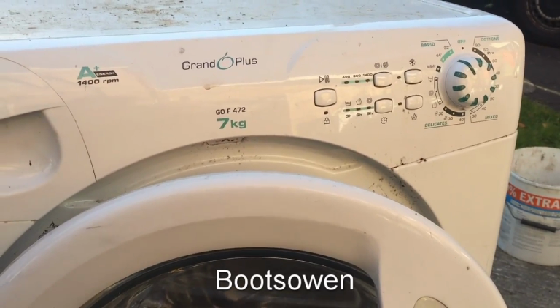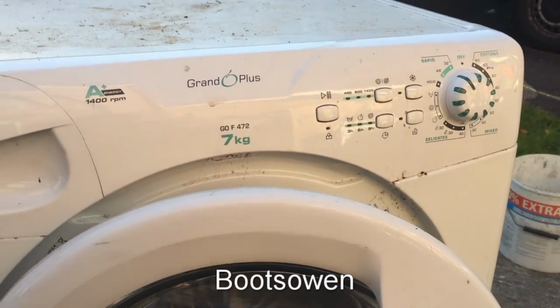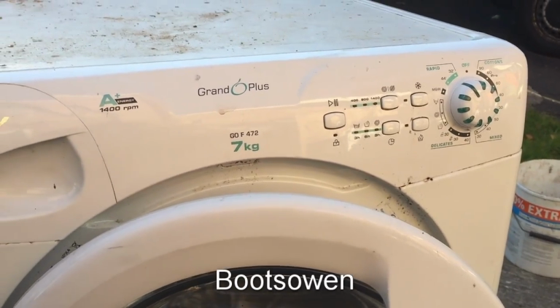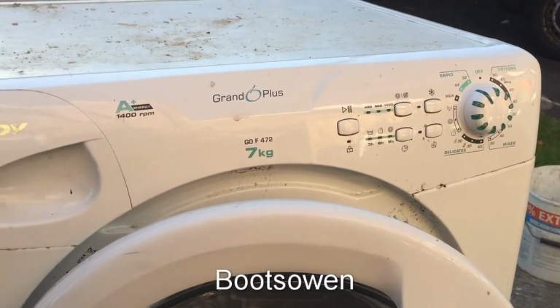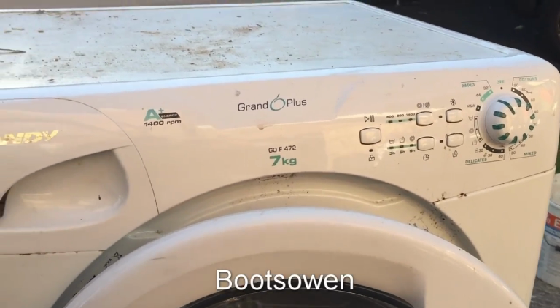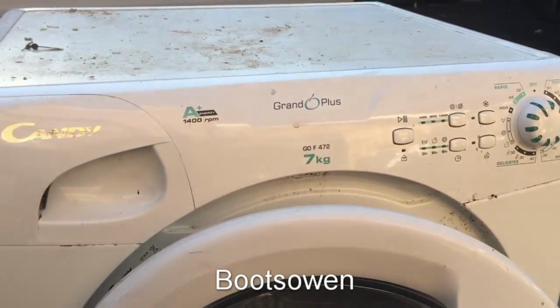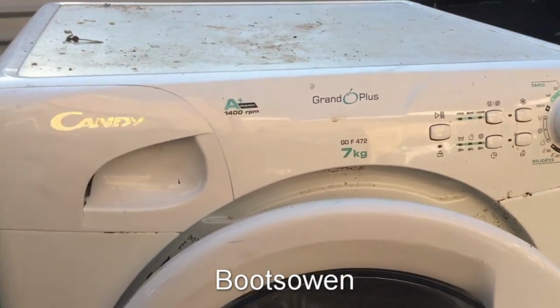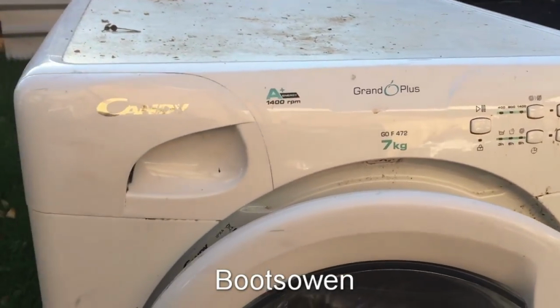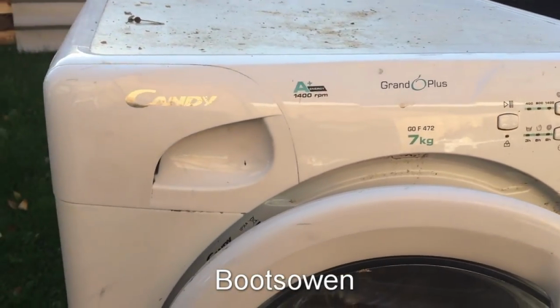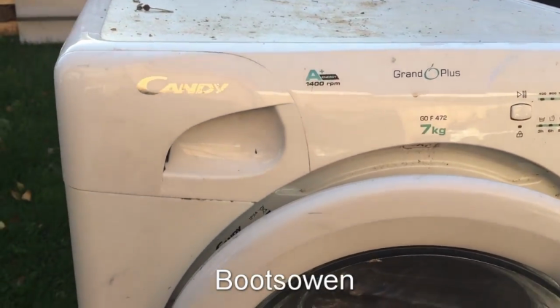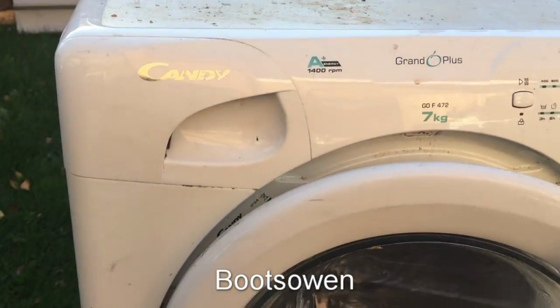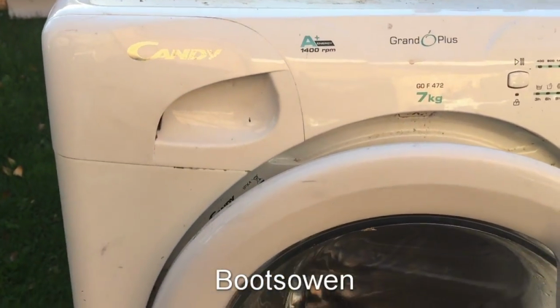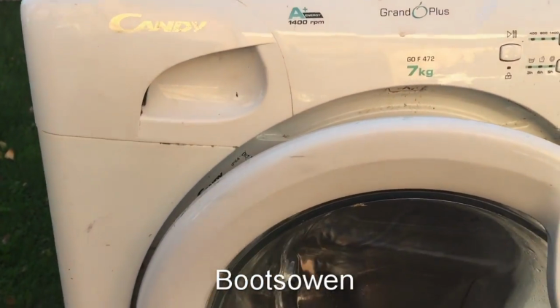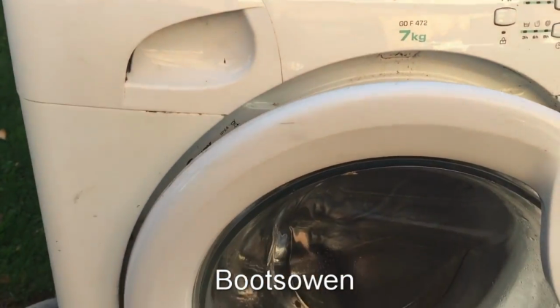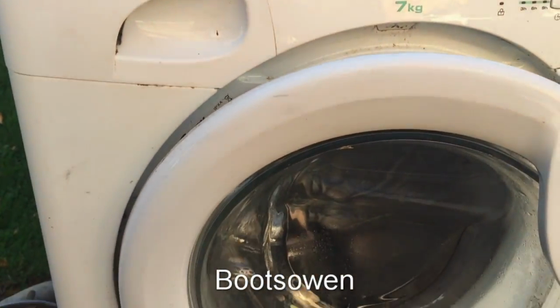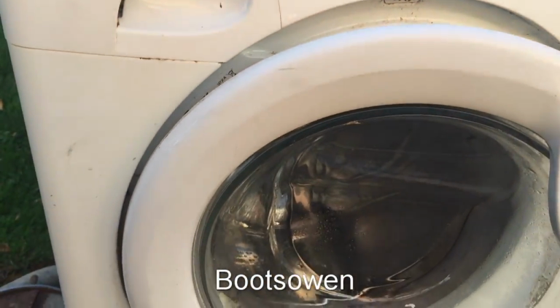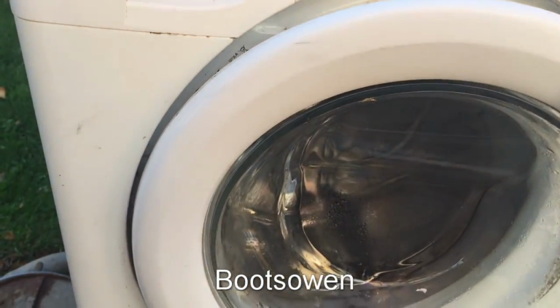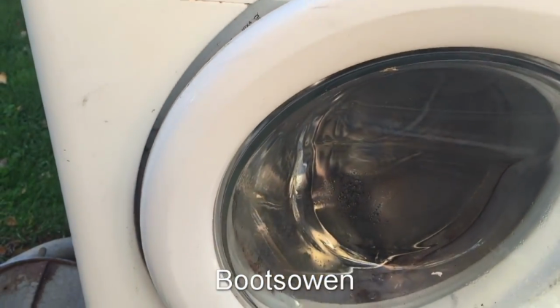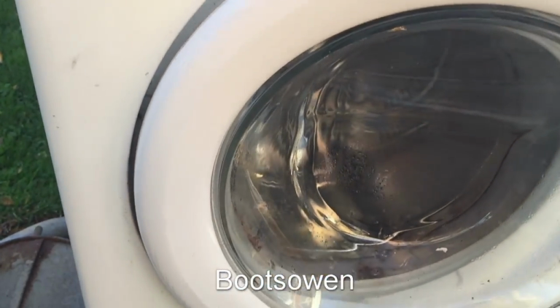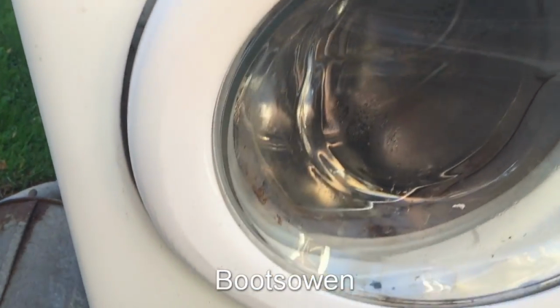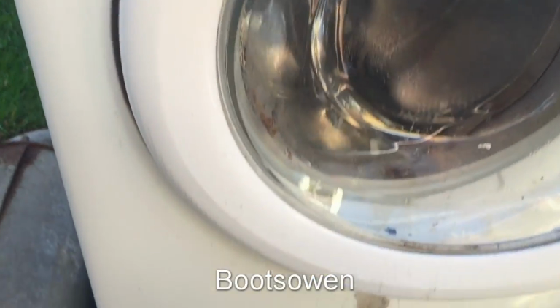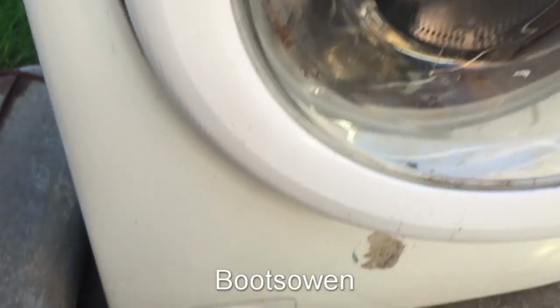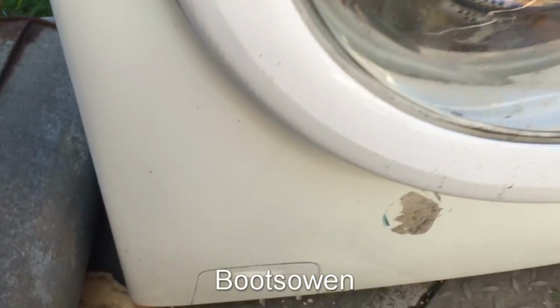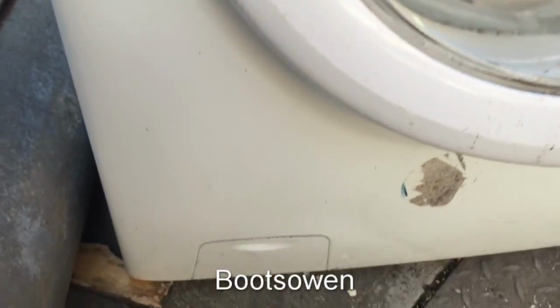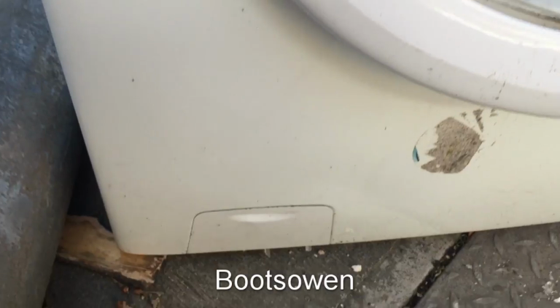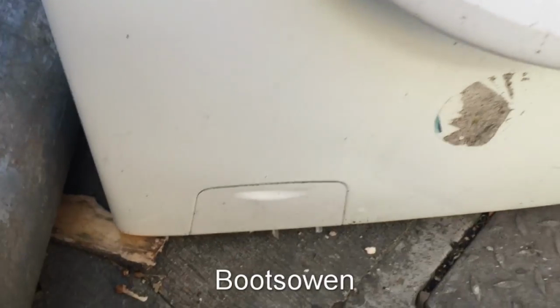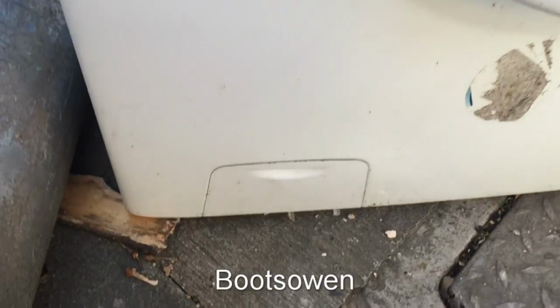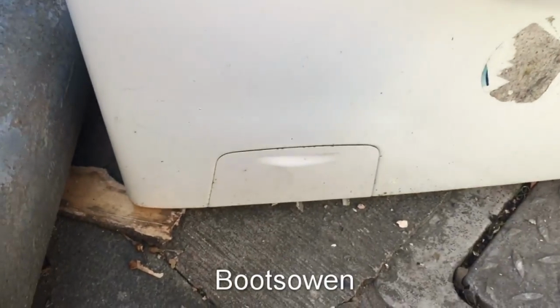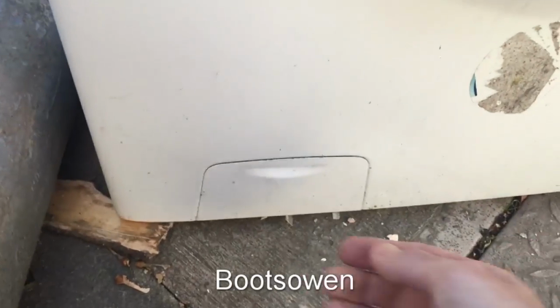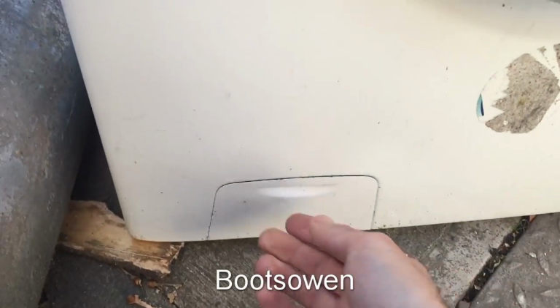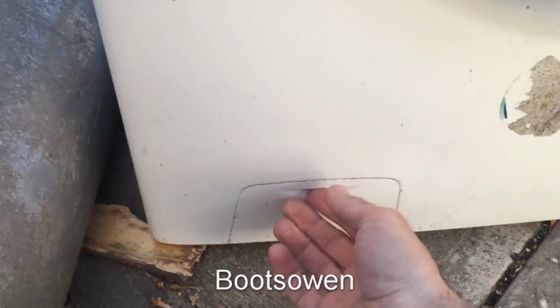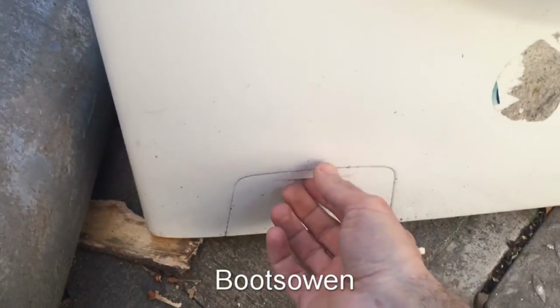I'm going to show you how to do the lint filter today. It's a pretty grimy one, but down here in the bottom left hand corner there's this little door.